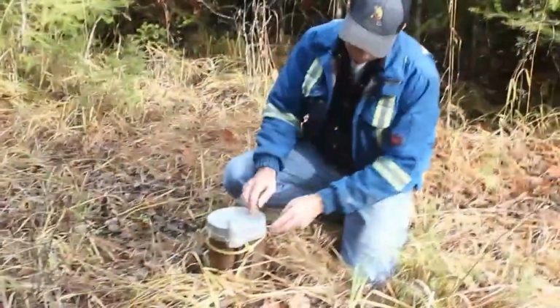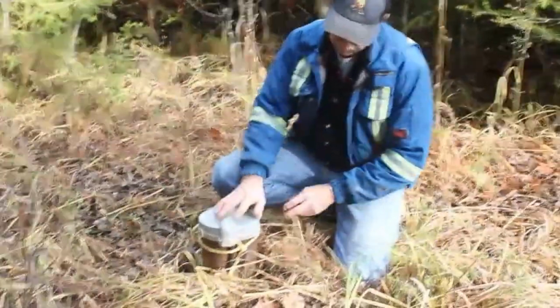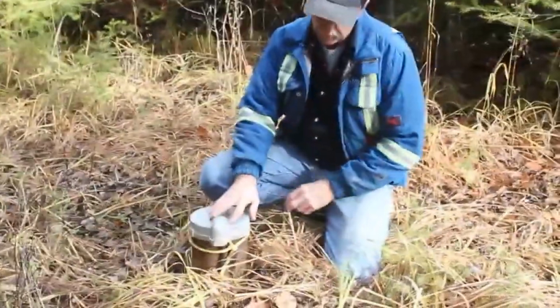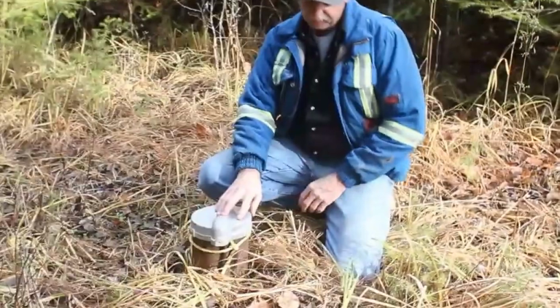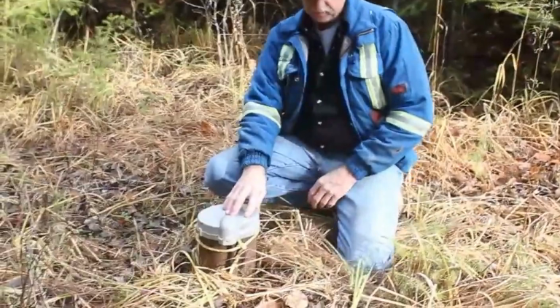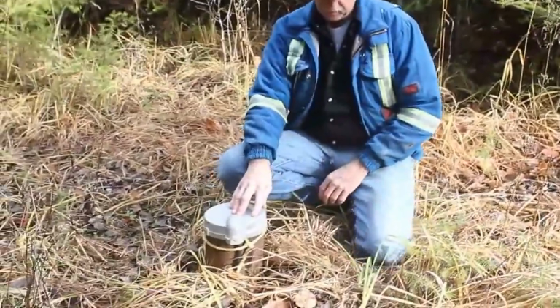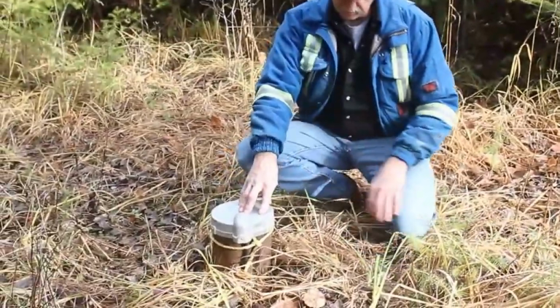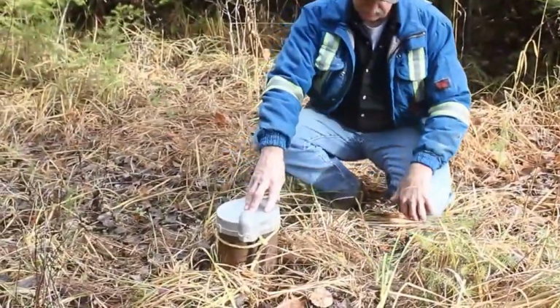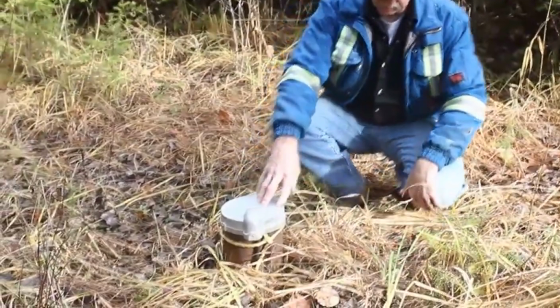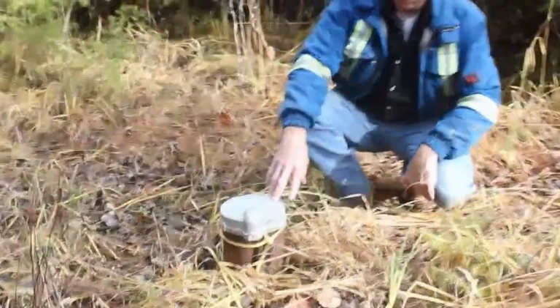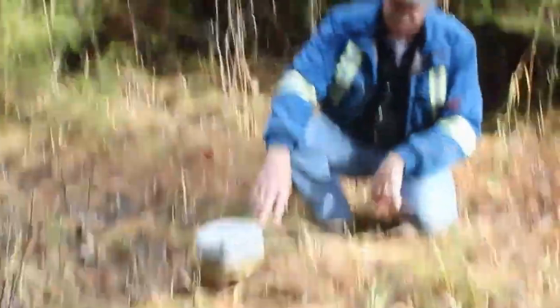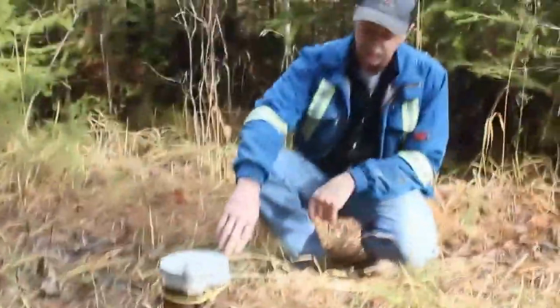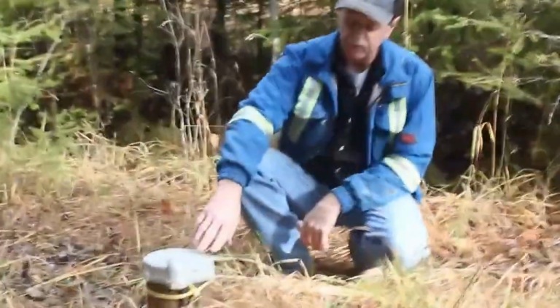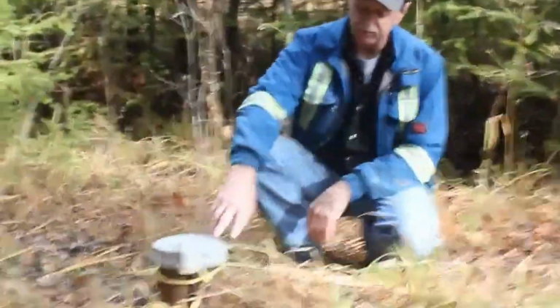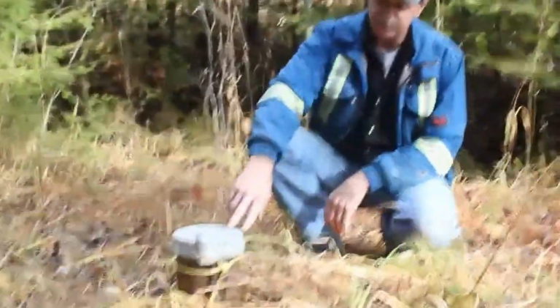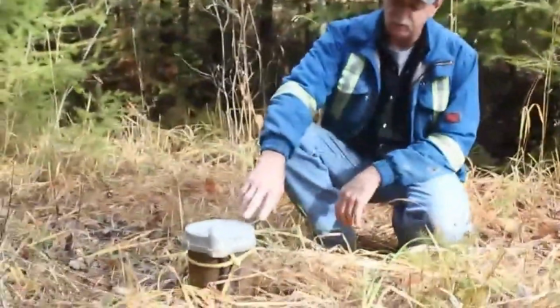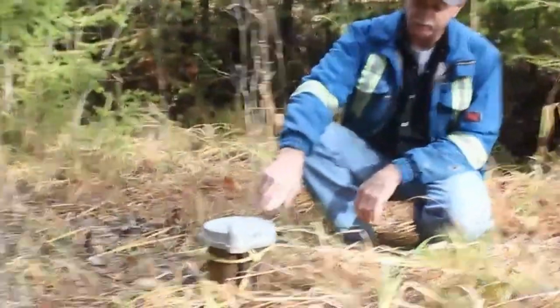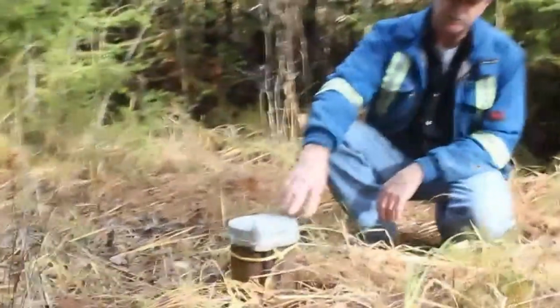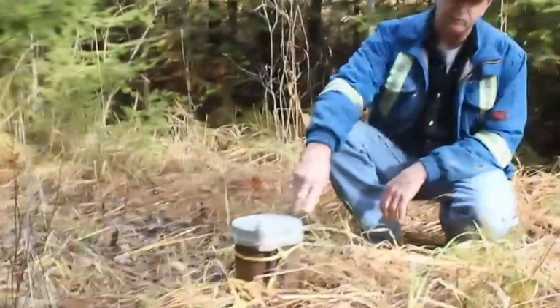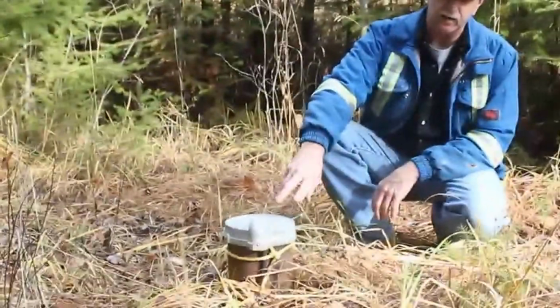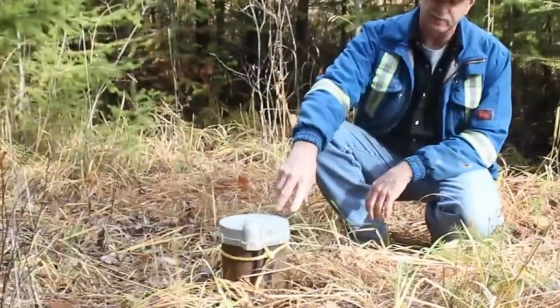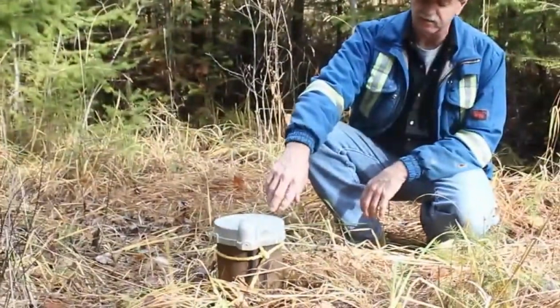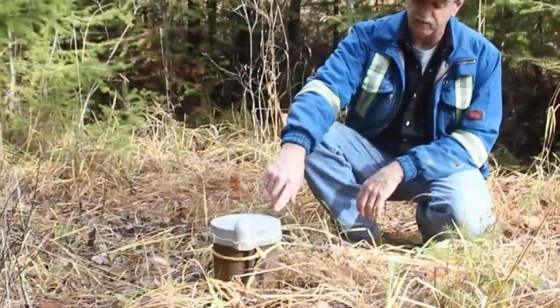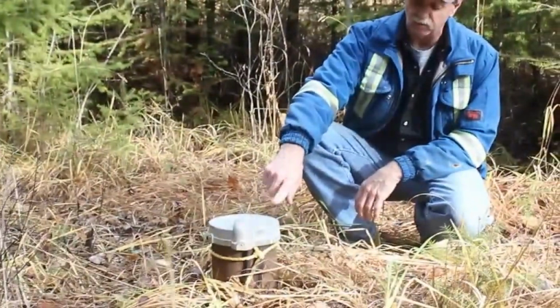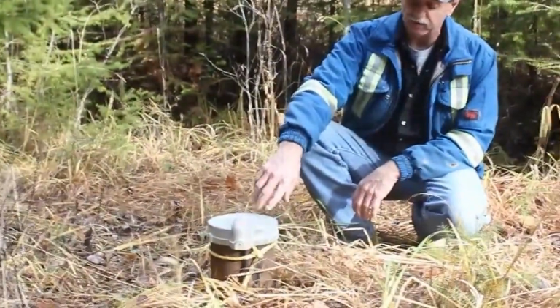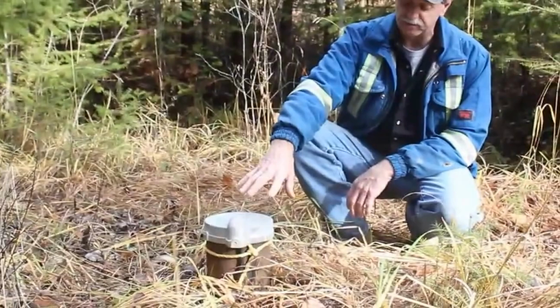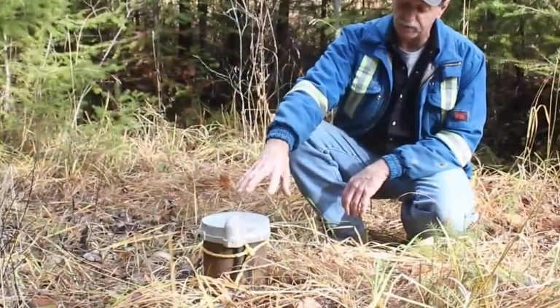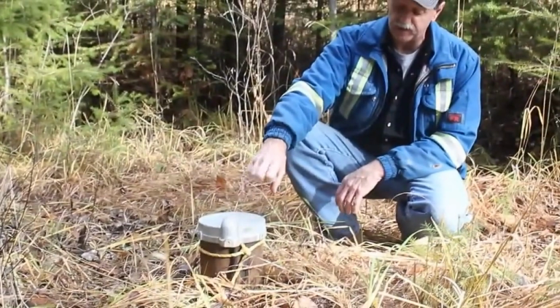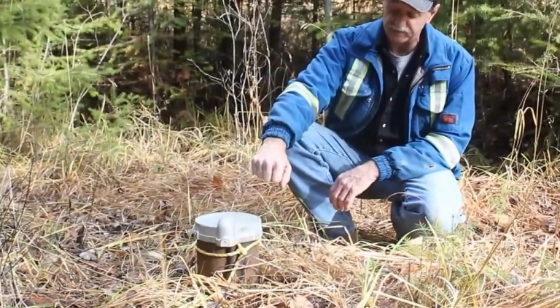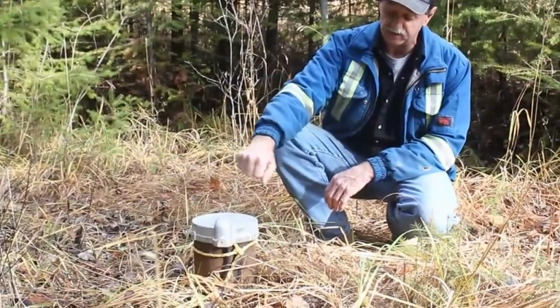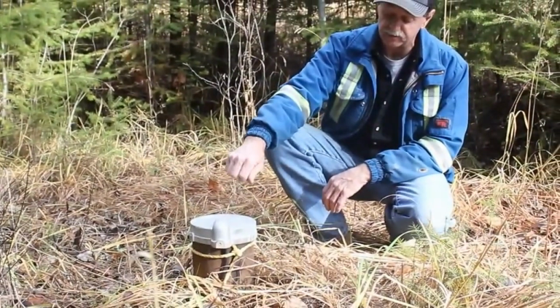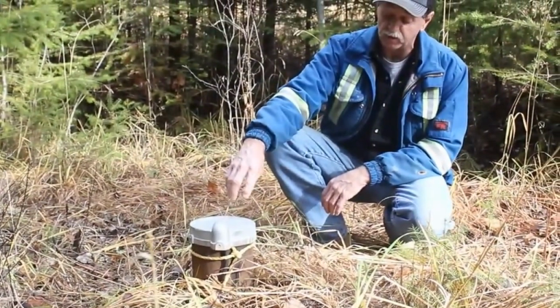This cap is not a sealed and vented cap. They're not used anymore. You may see them around still, and more than likely you probably have this style on your well.